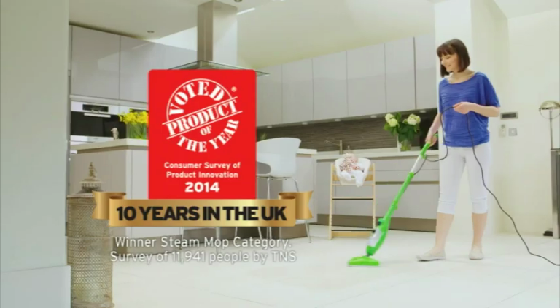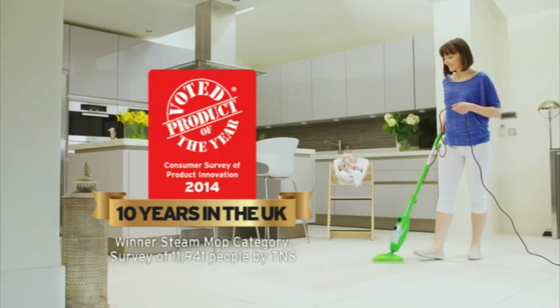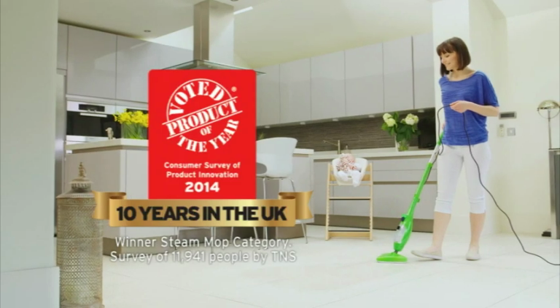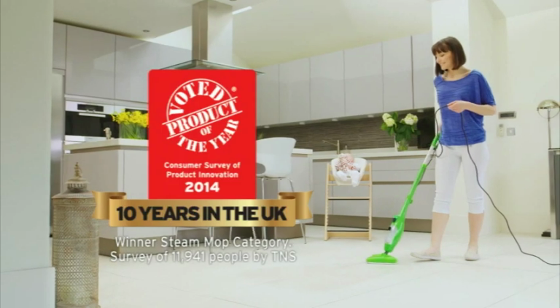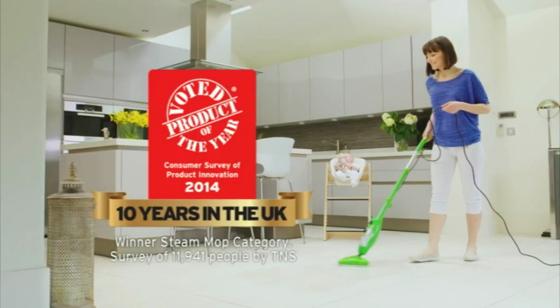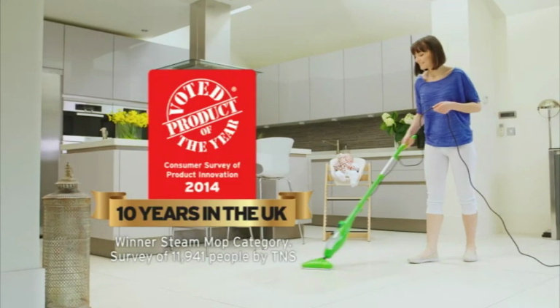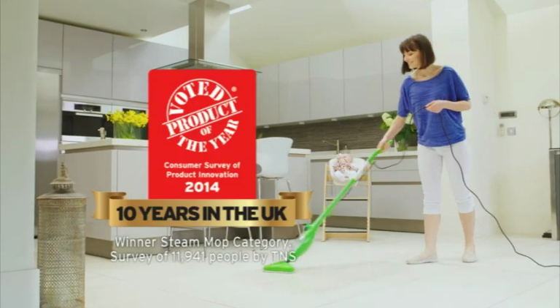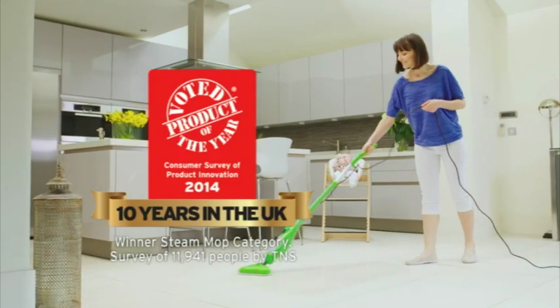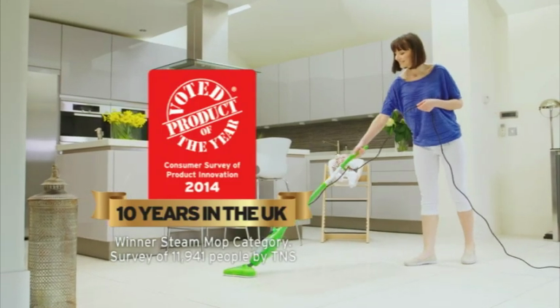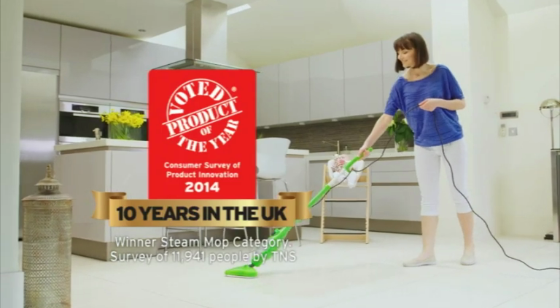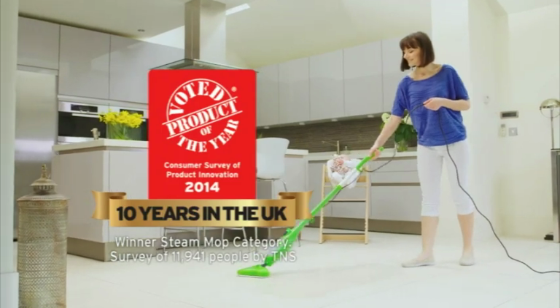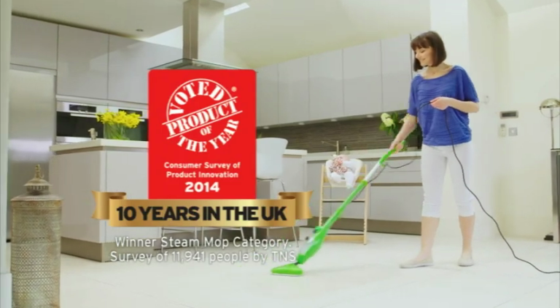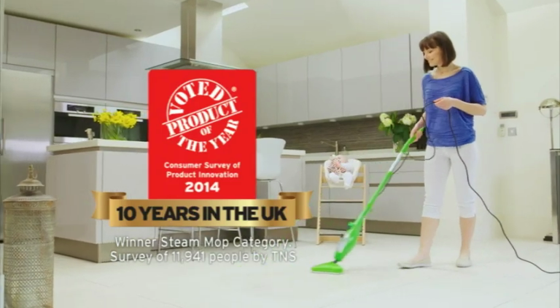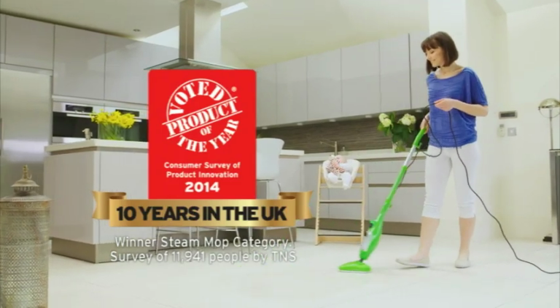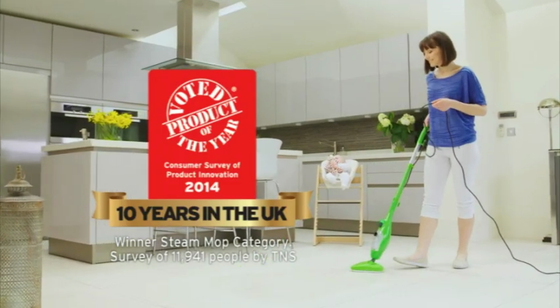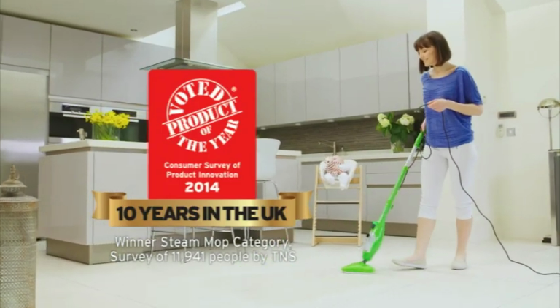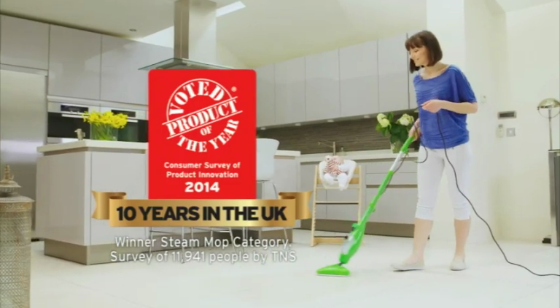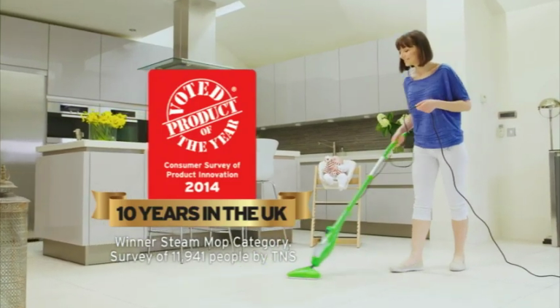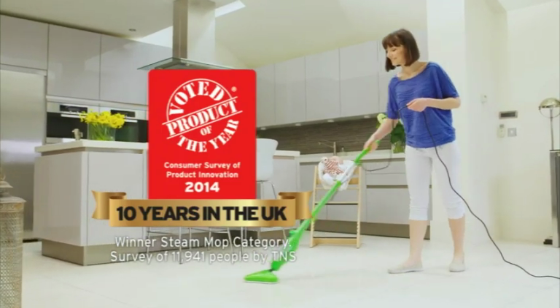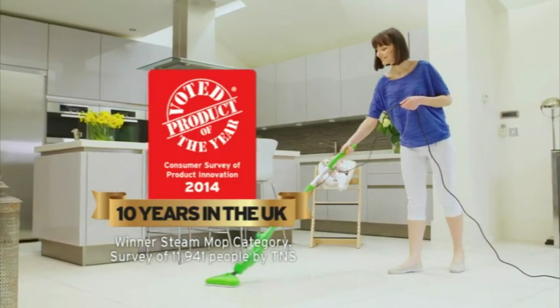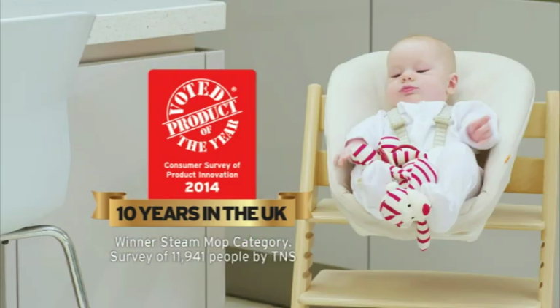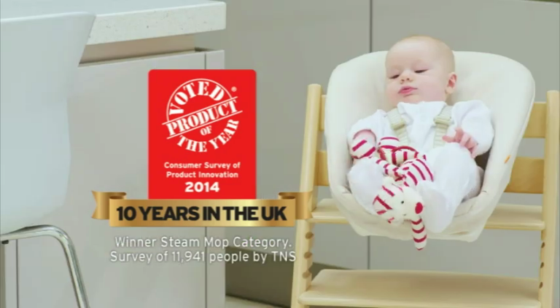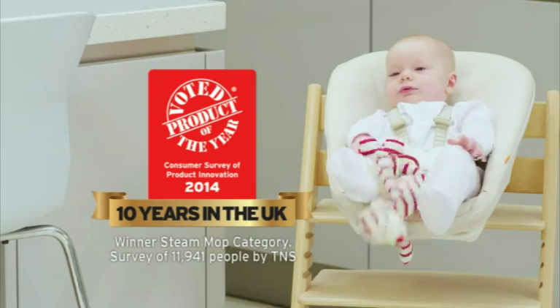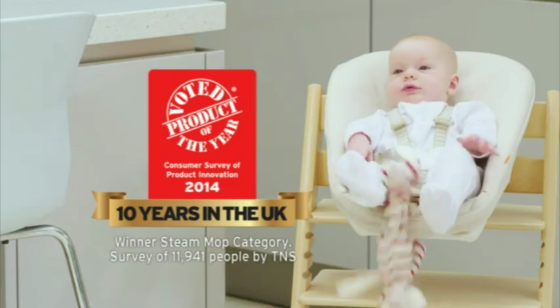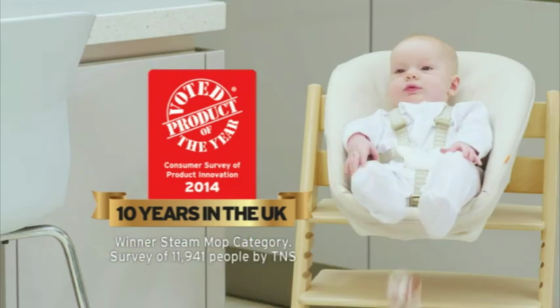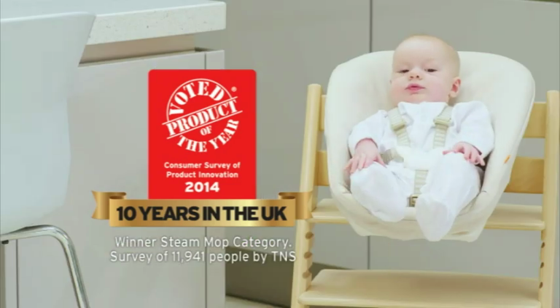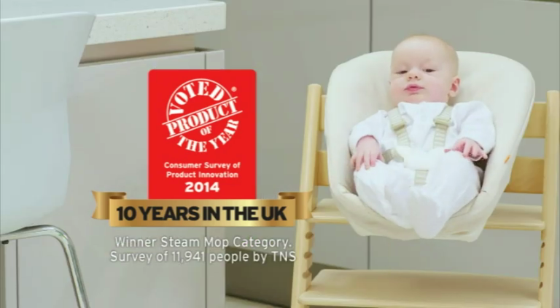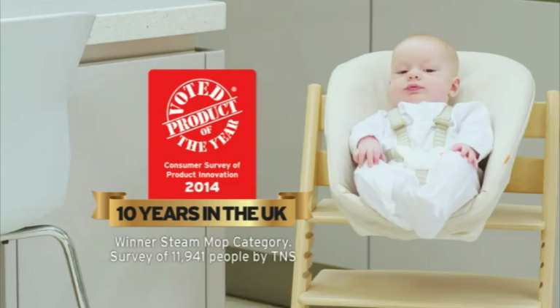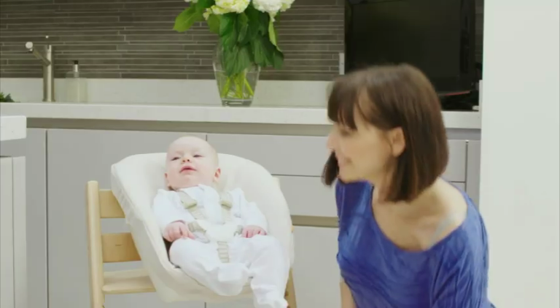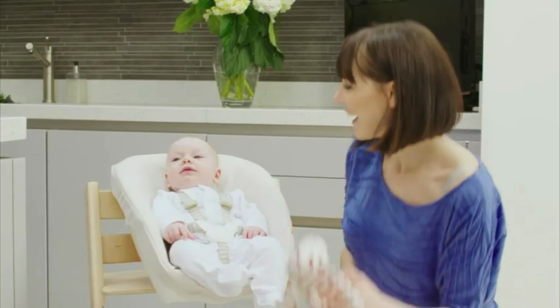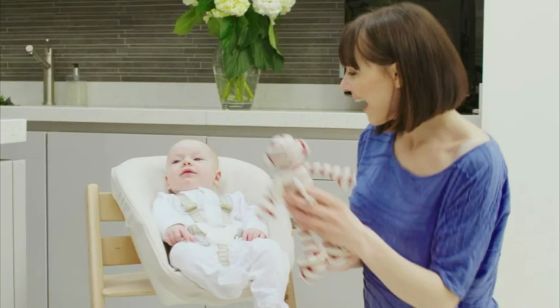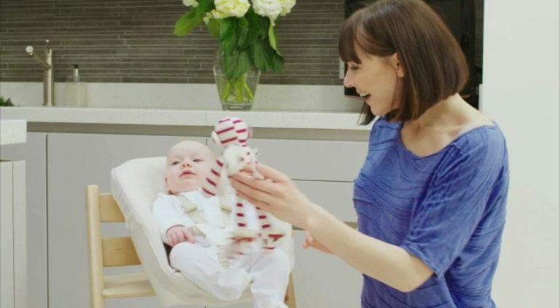In fact, it's so good it's been voted Steam Mop Product of the Year. The award-winning X5 from Thane.